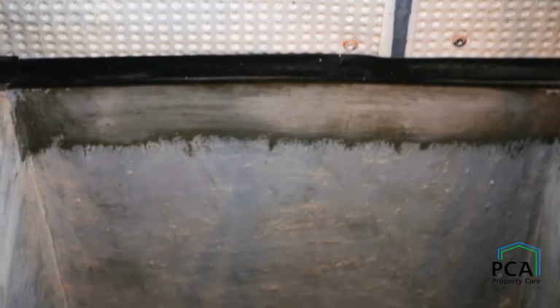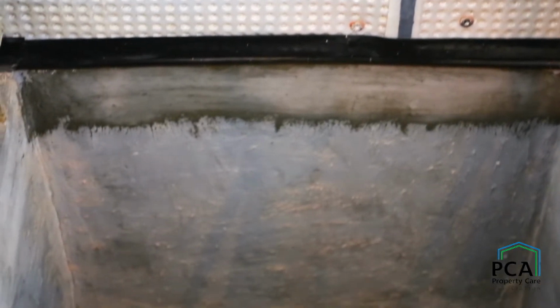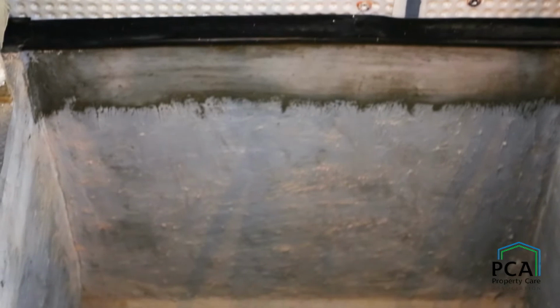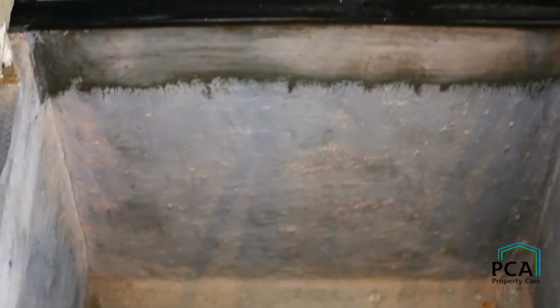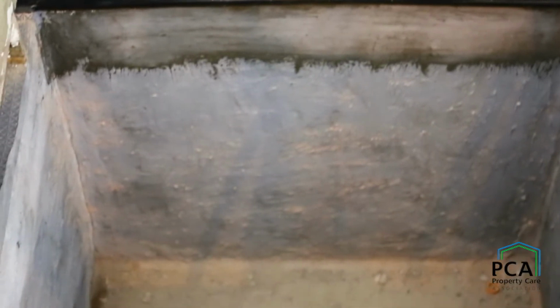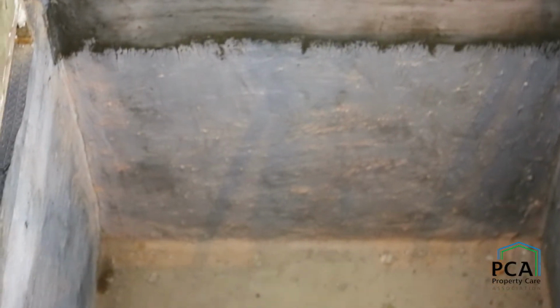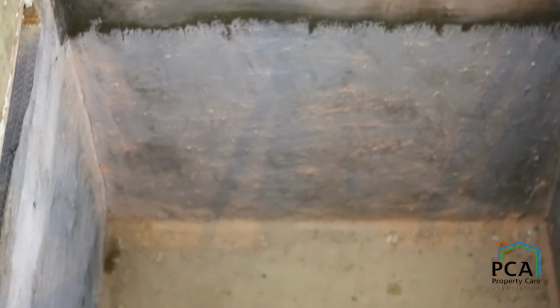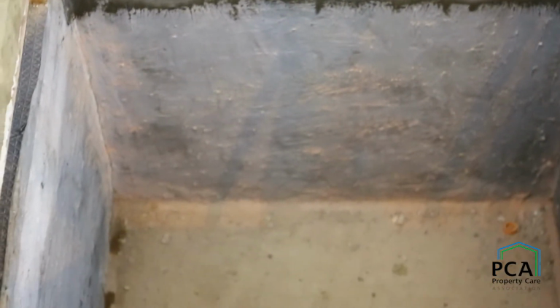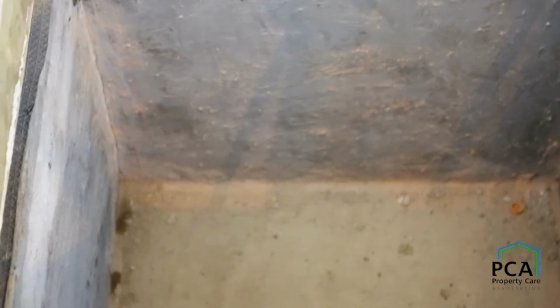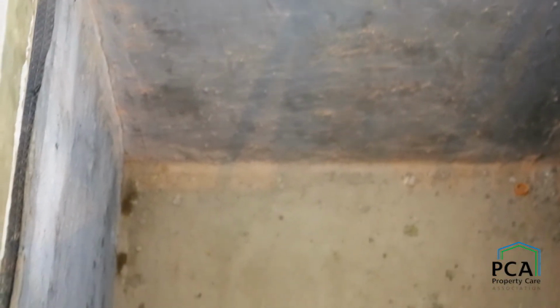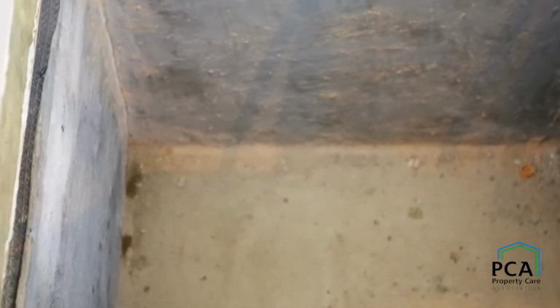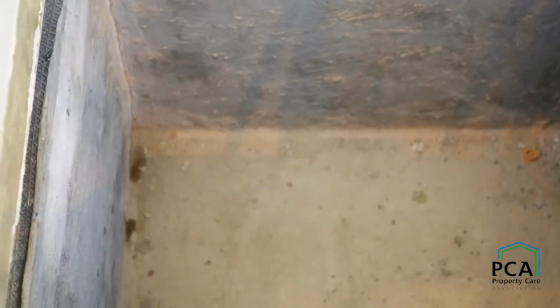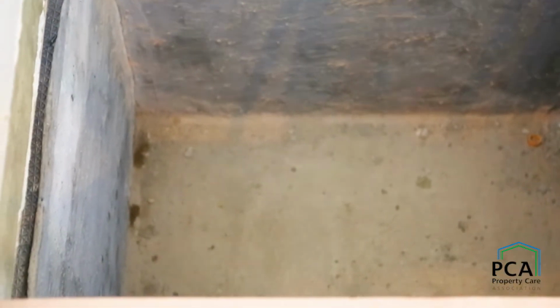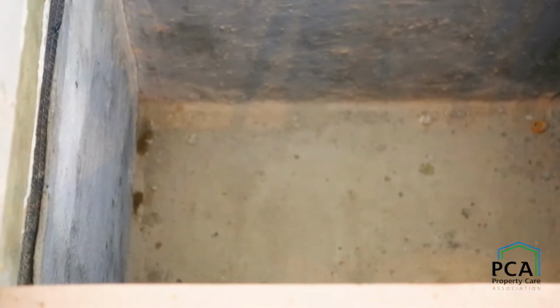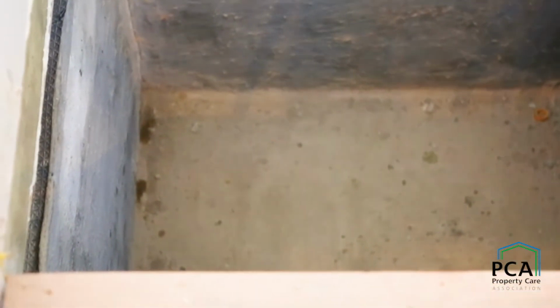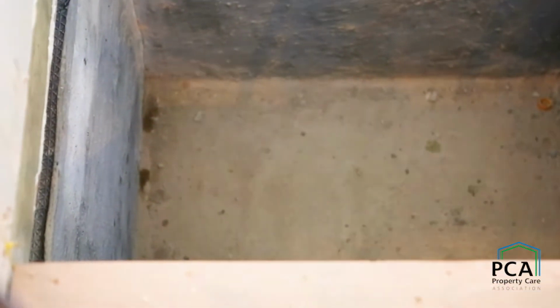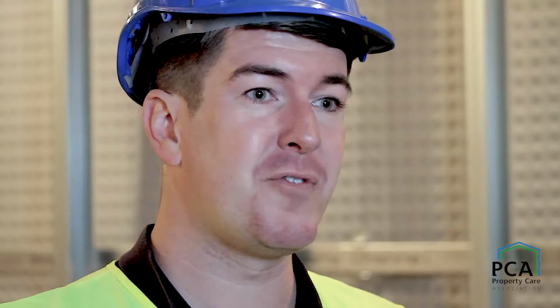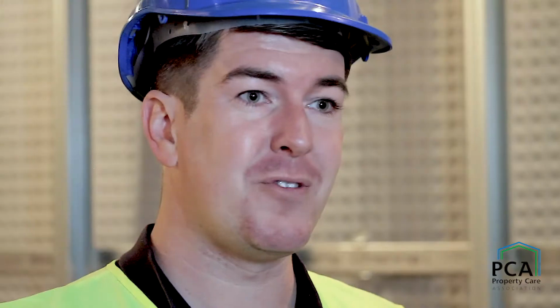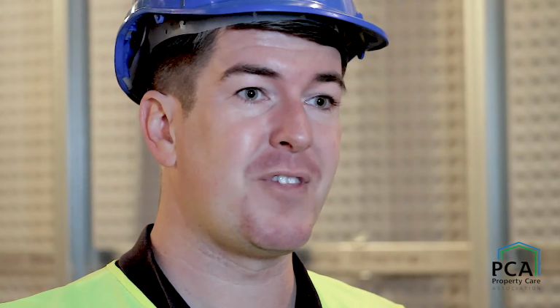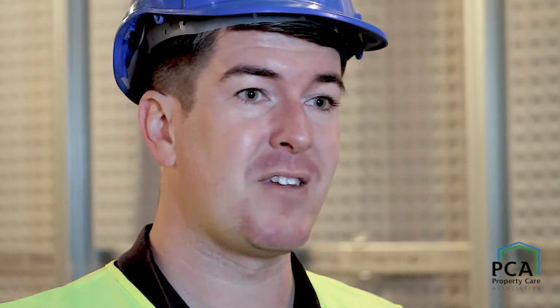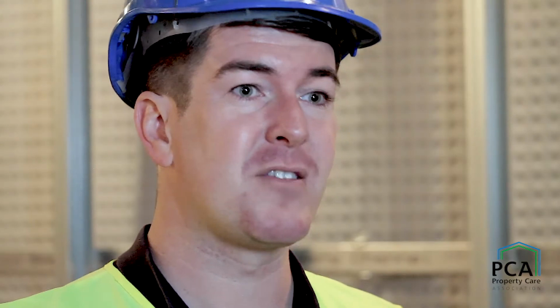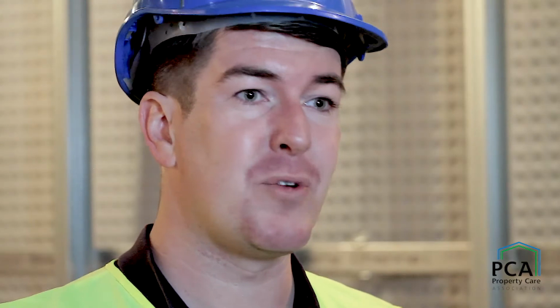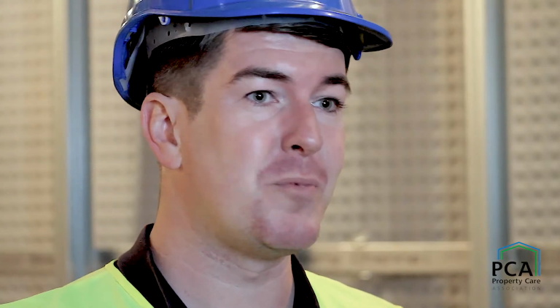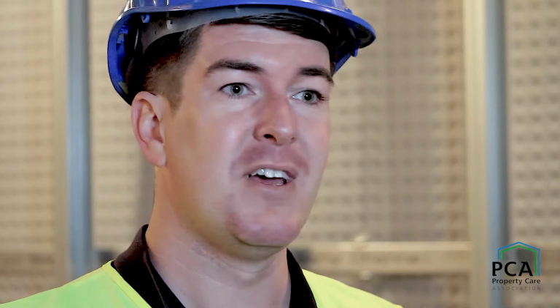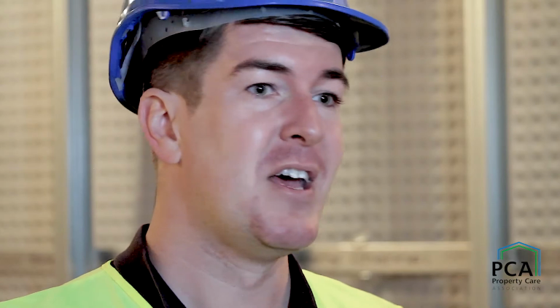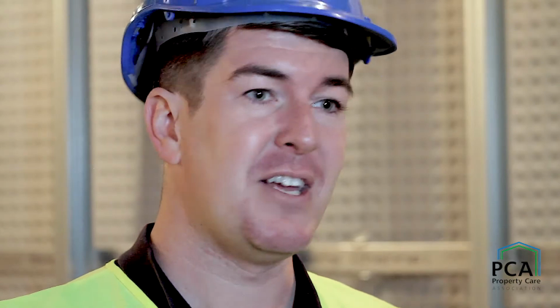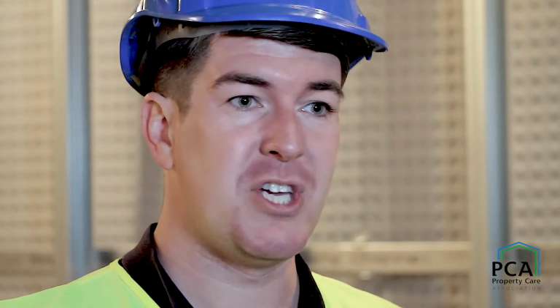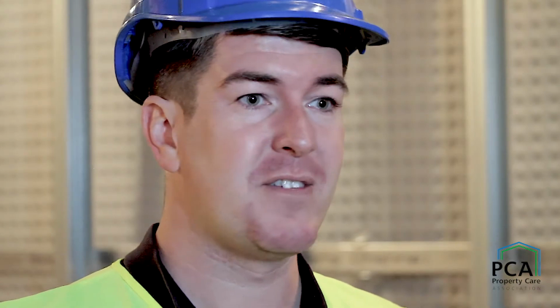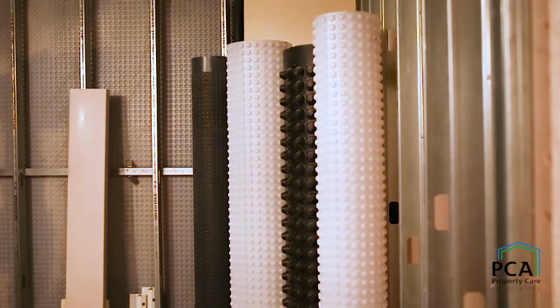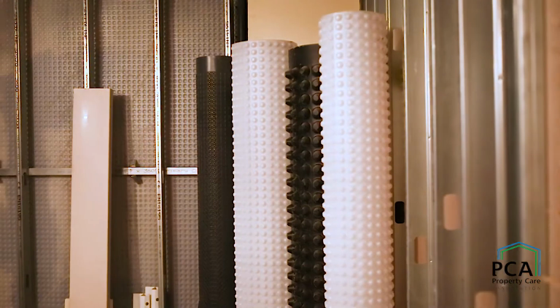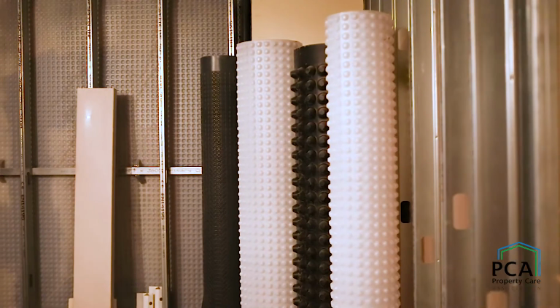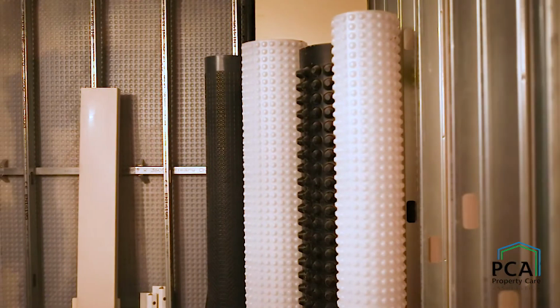Grade 3 is reserved for habitable ventilated spaces, which are often used for things like dining rooms, kitchens, cinemas and so on.